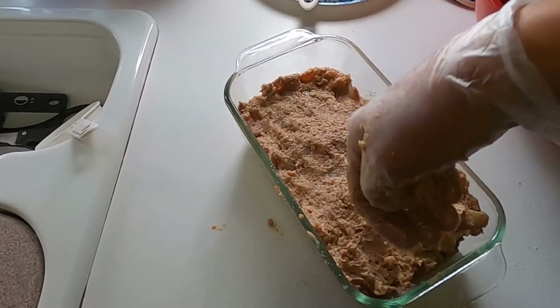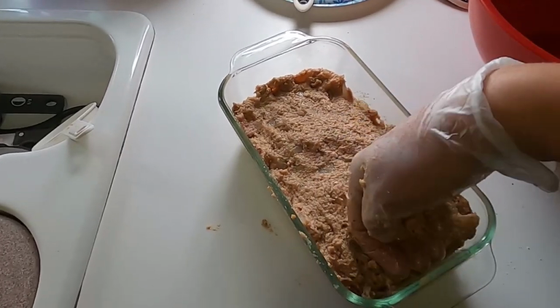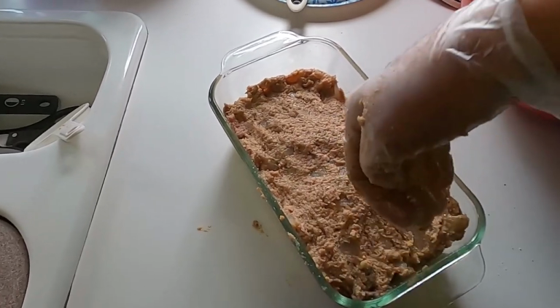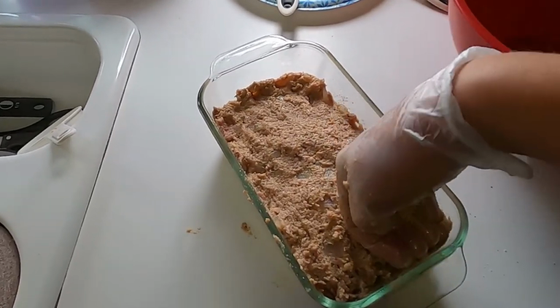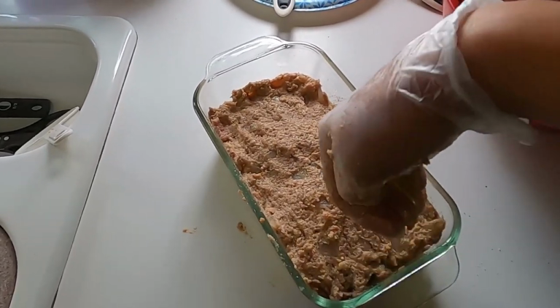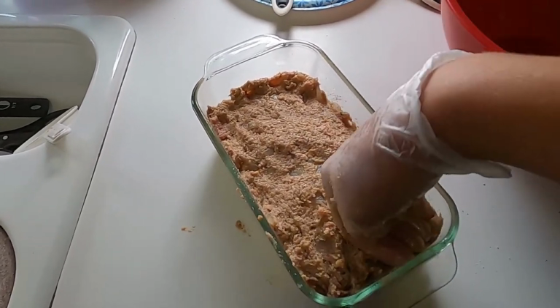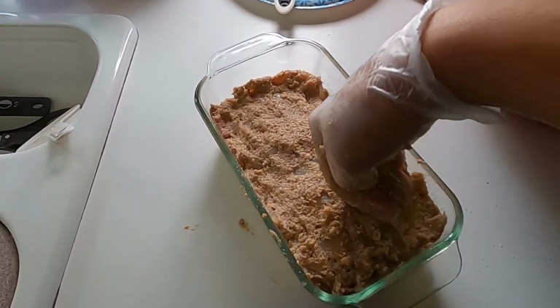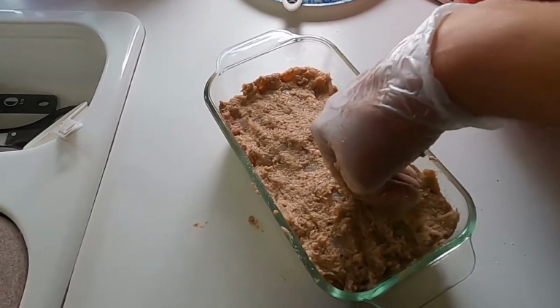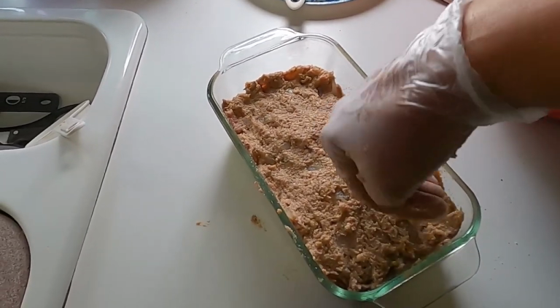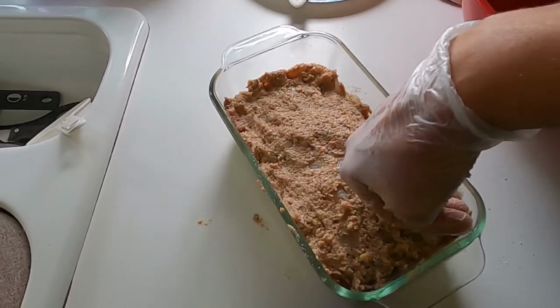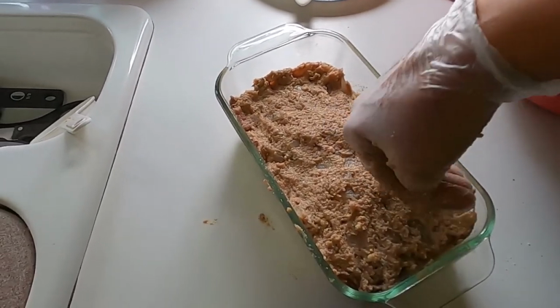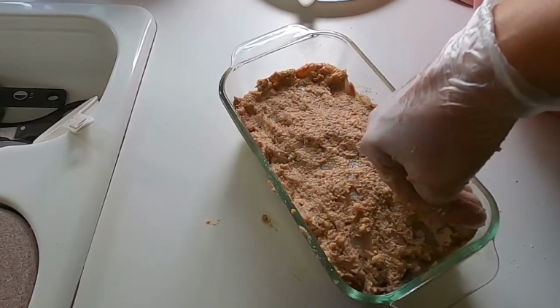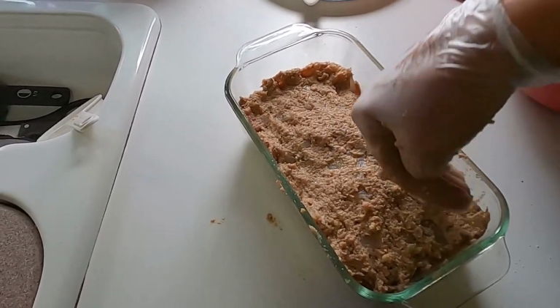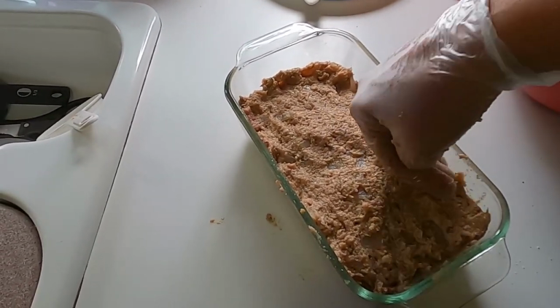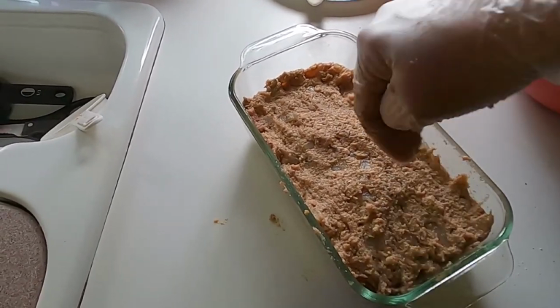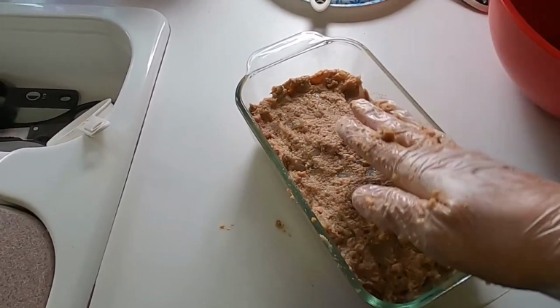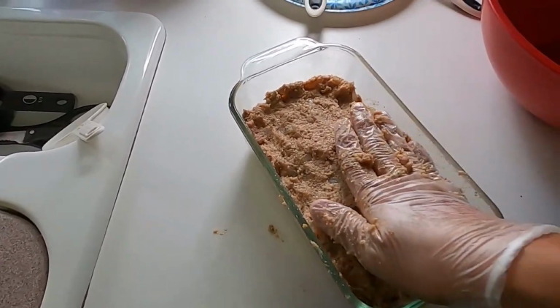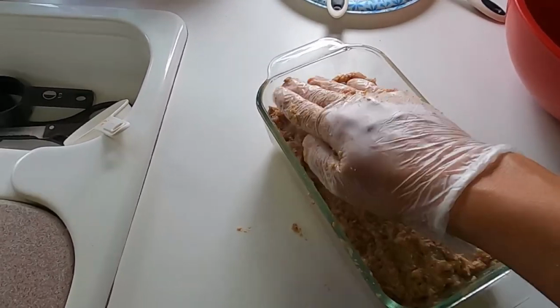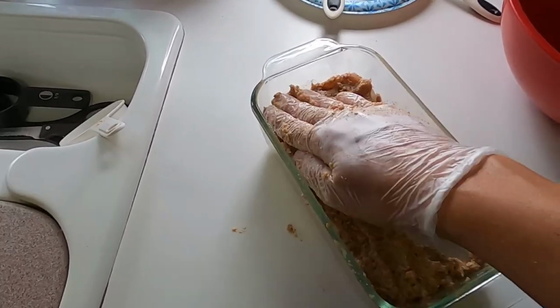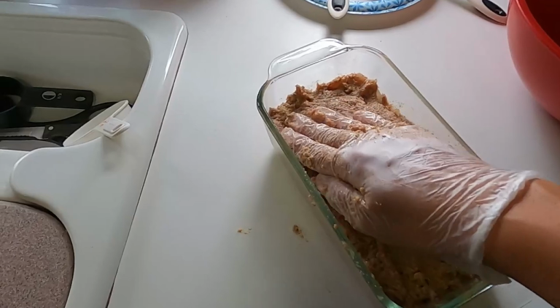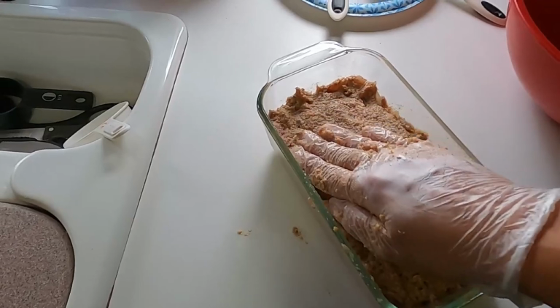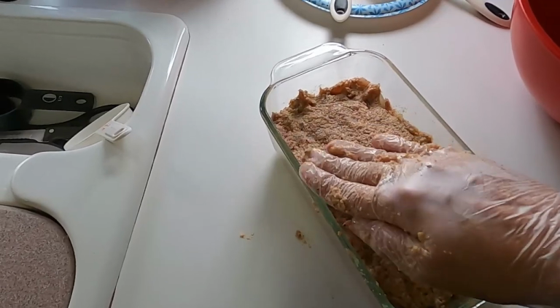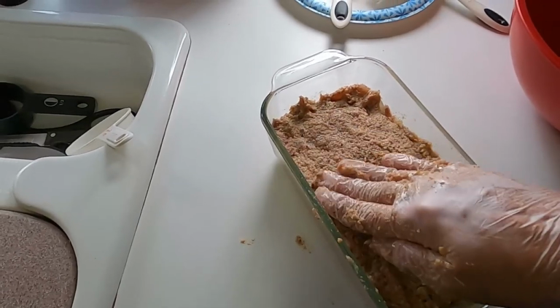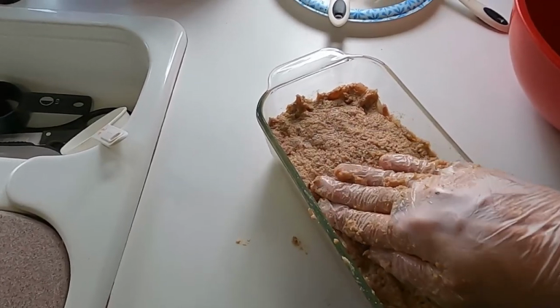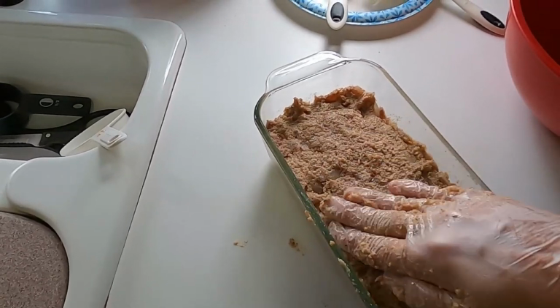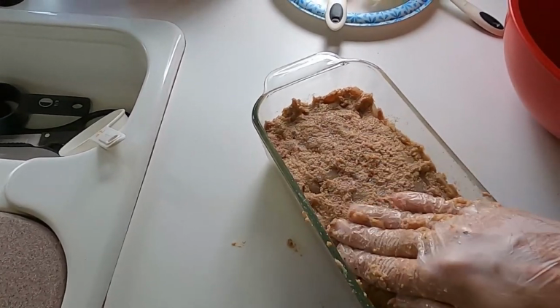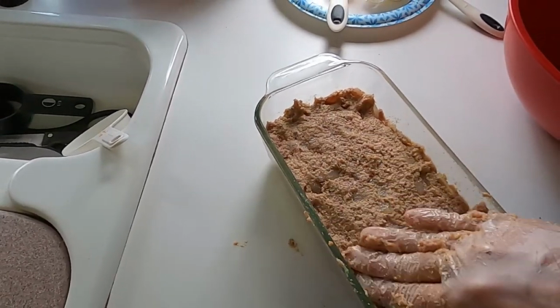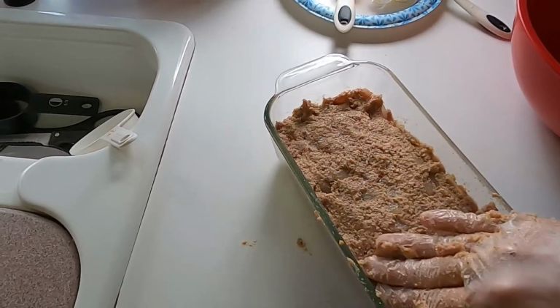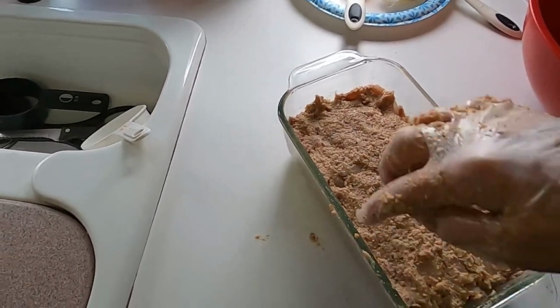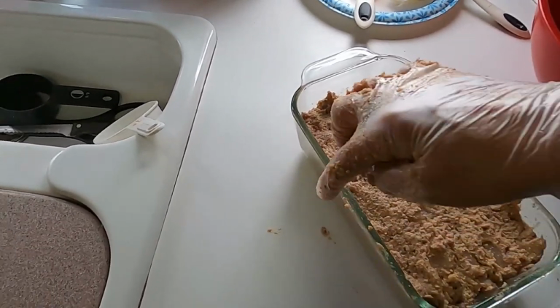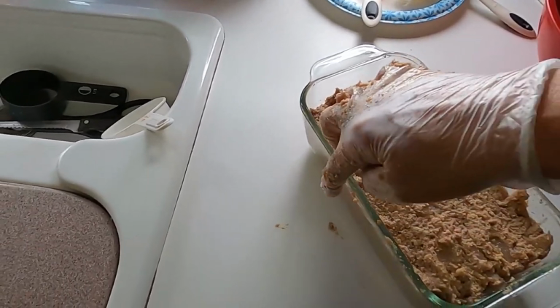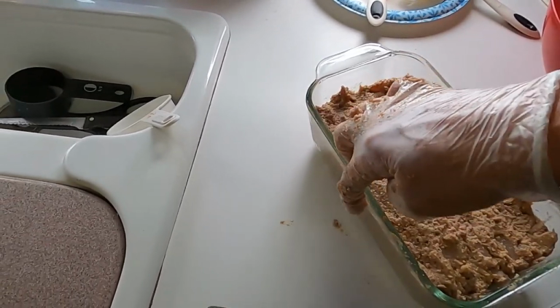Watching this again, this is making me hungry and making me want to make this again — but with more breadcrumbs this time.